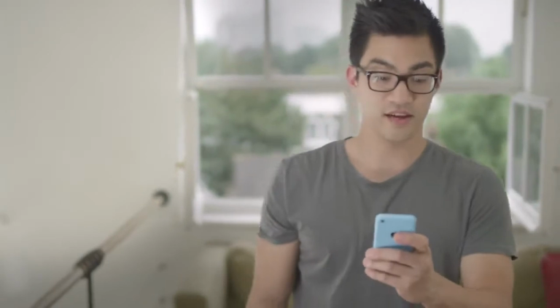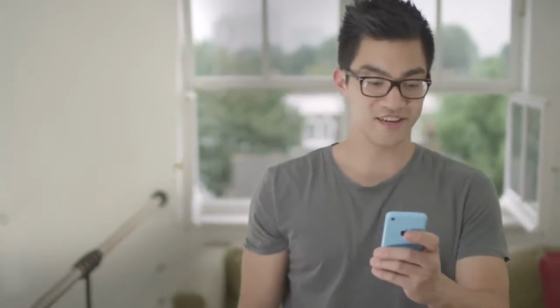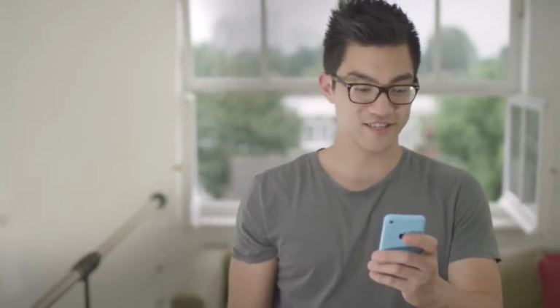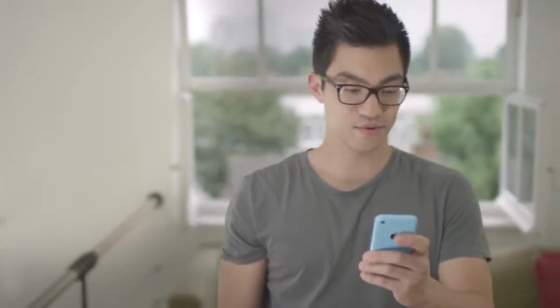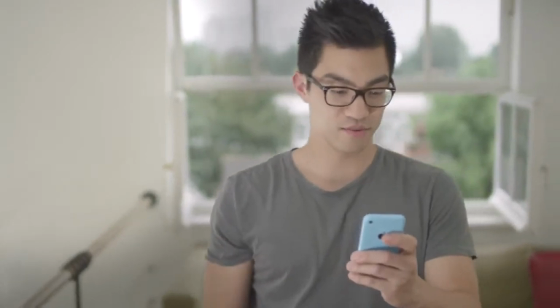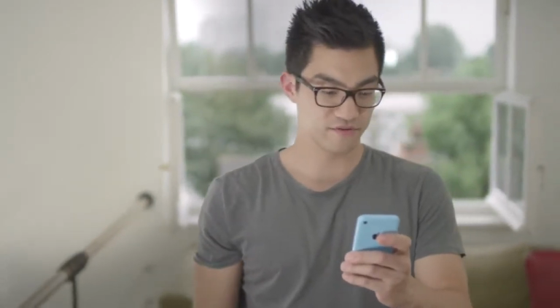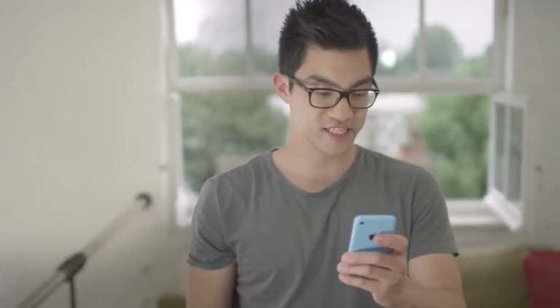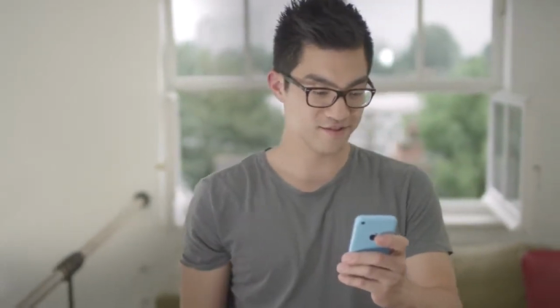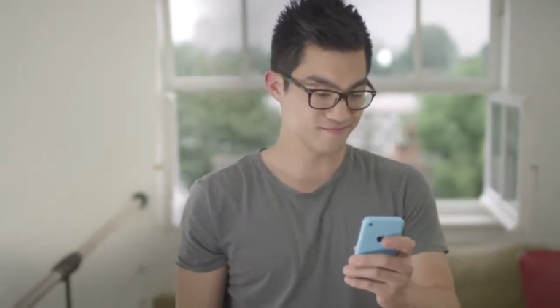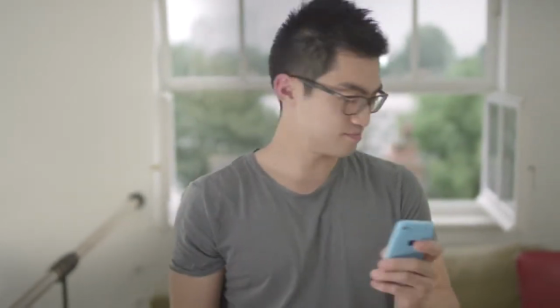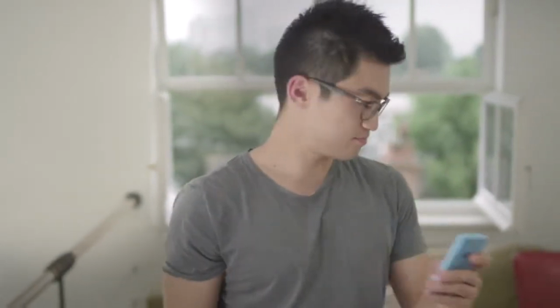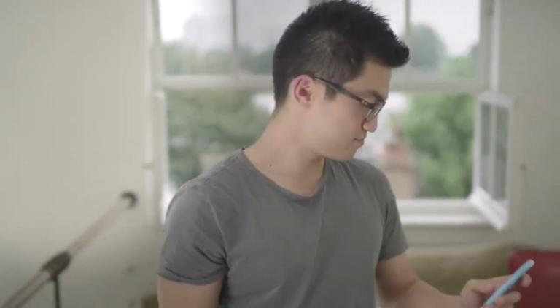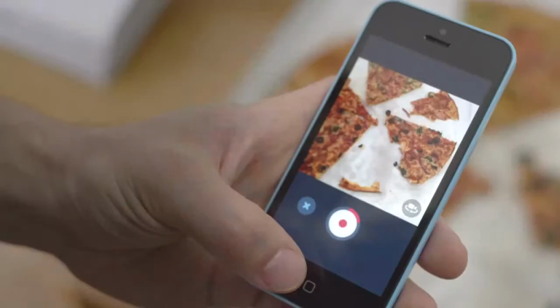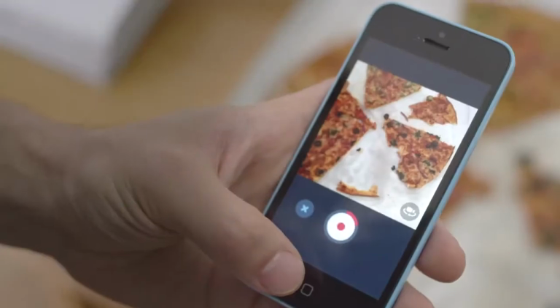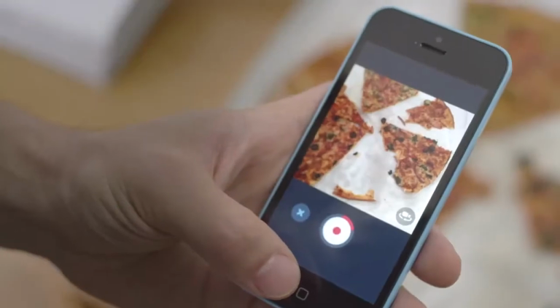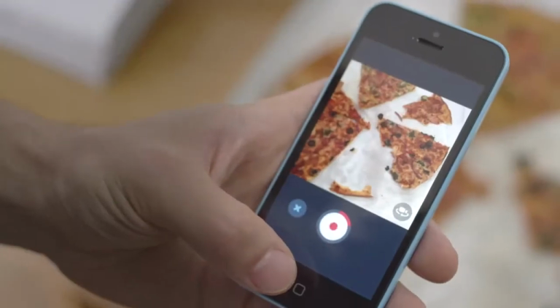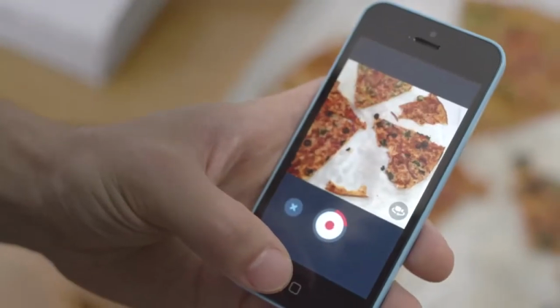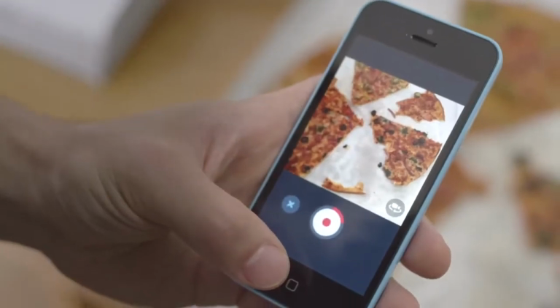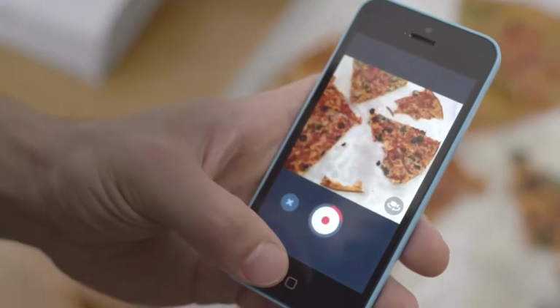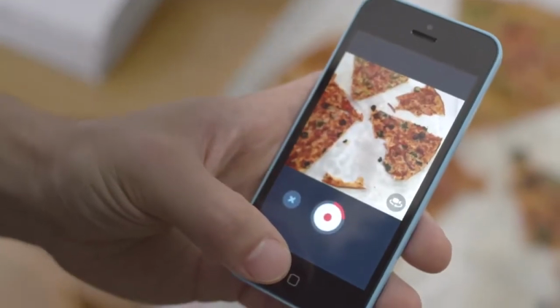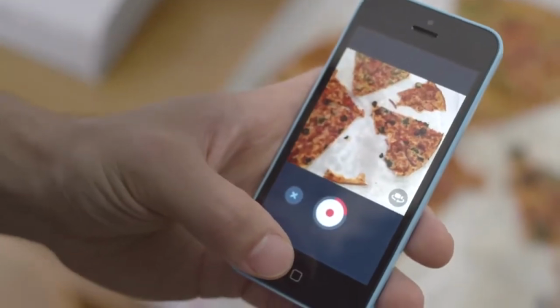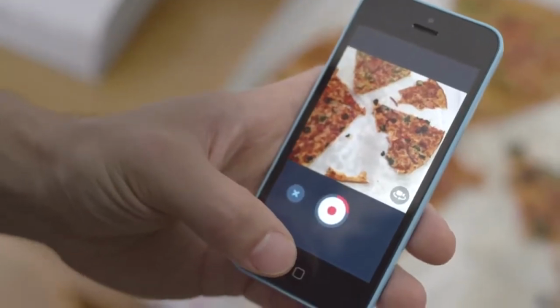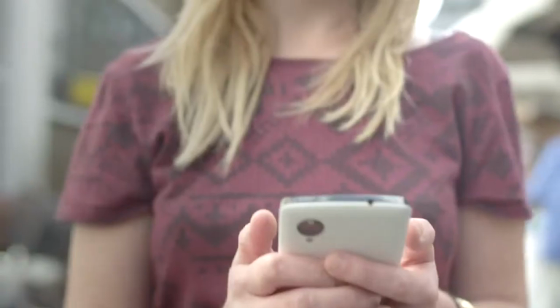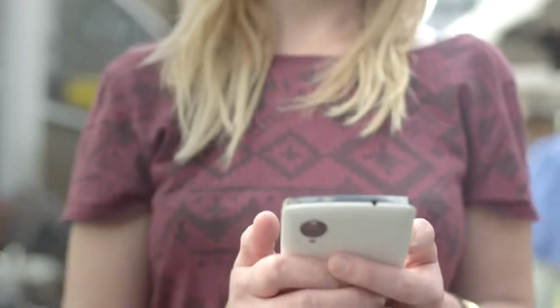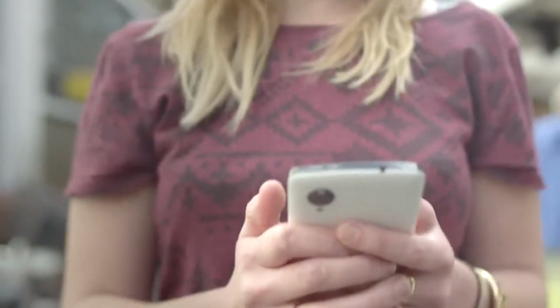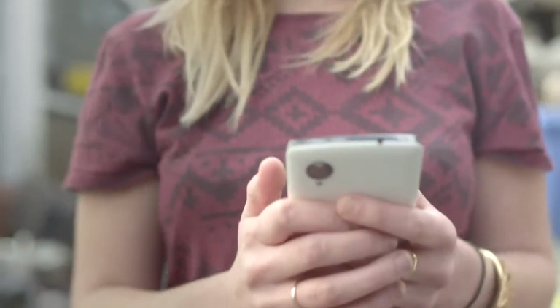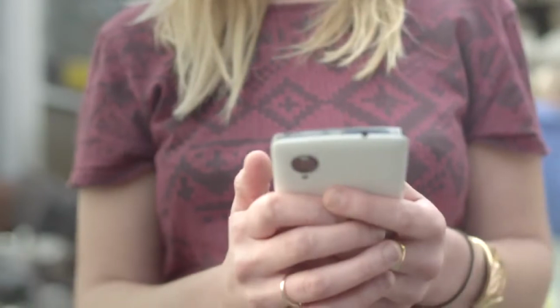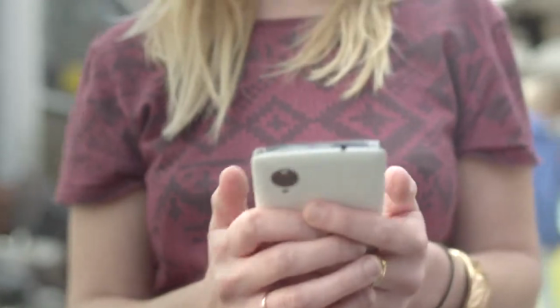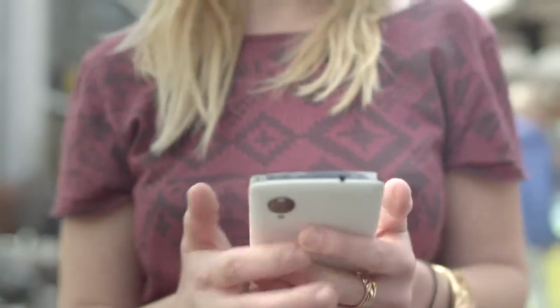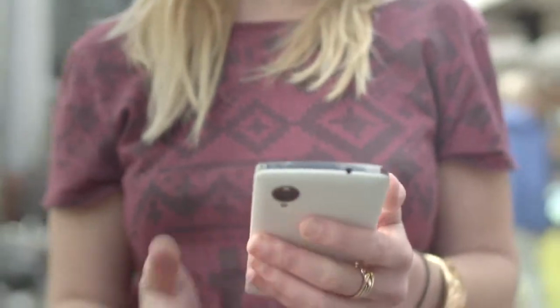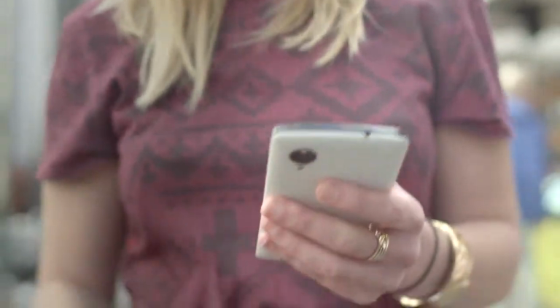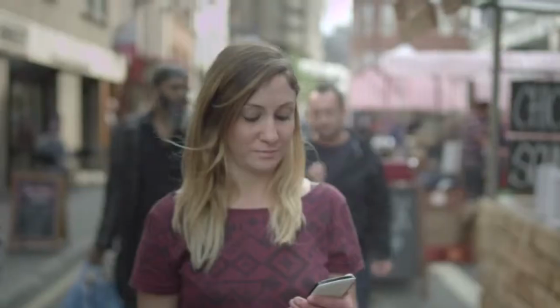Hey guys, want to come over for dinner? If they don't have Quick yet, they'll receive an SMS letting them know what to do.